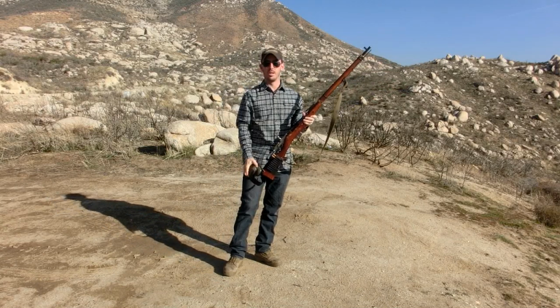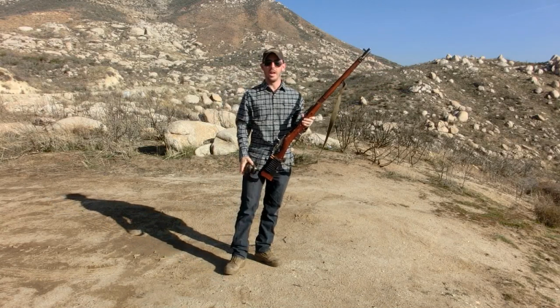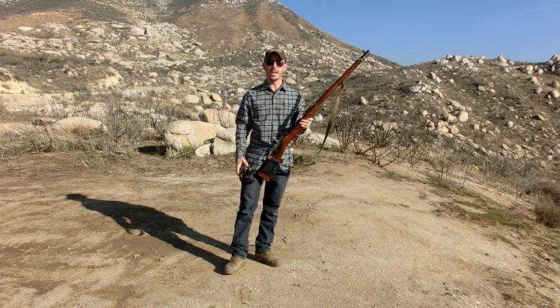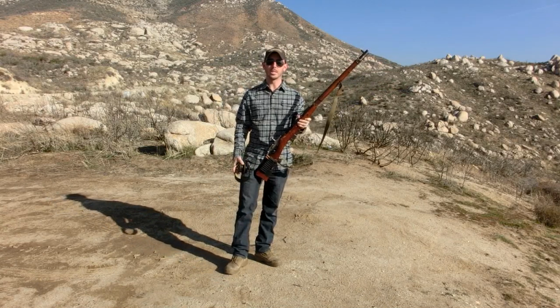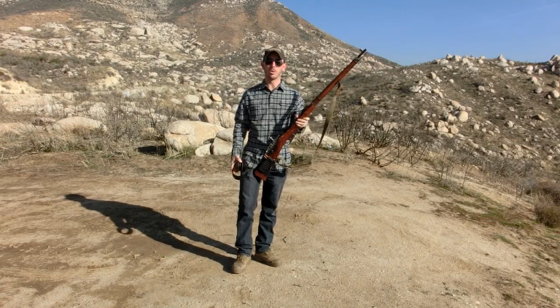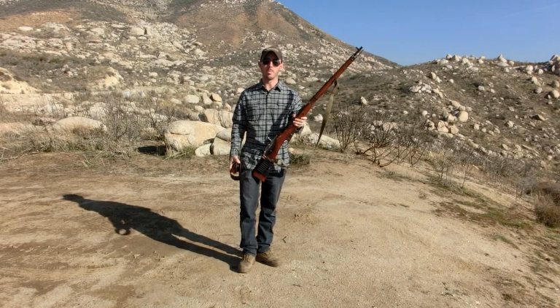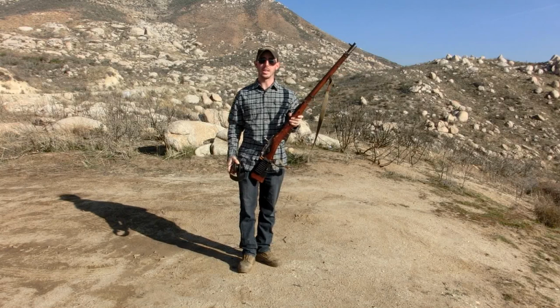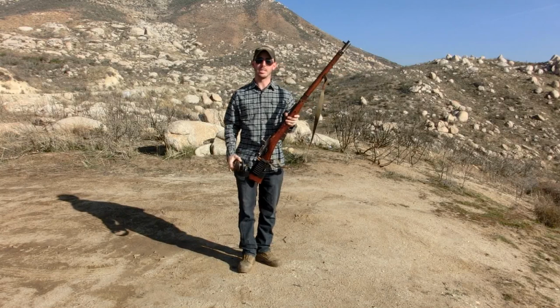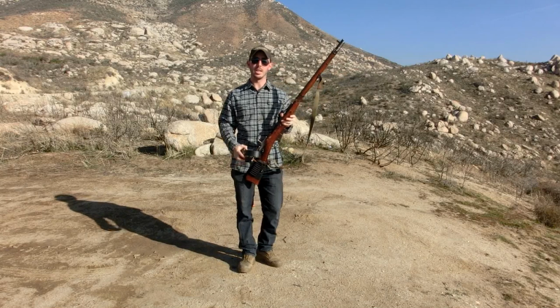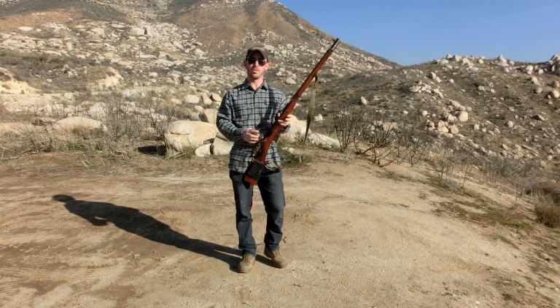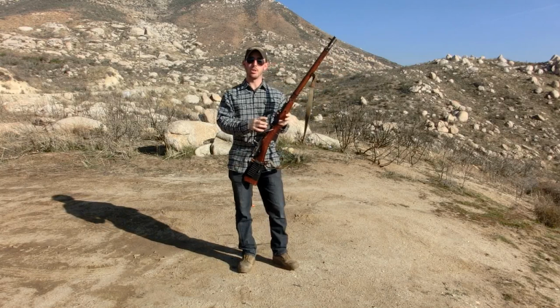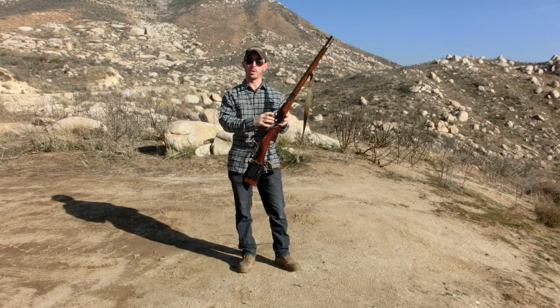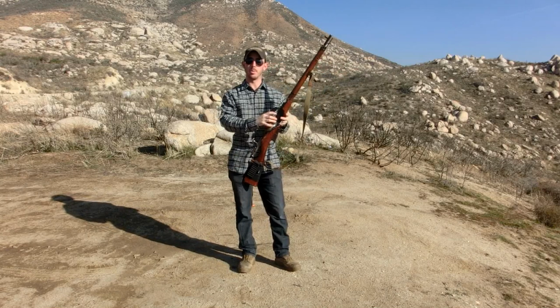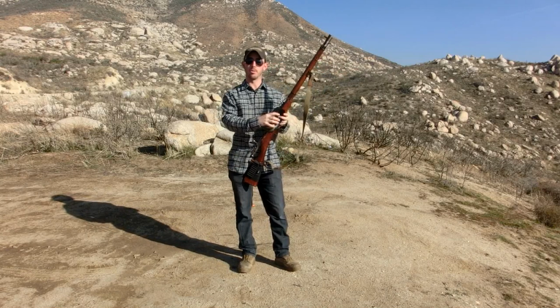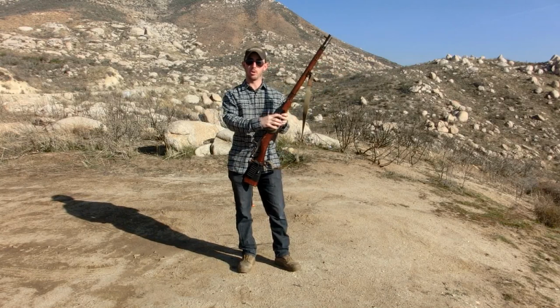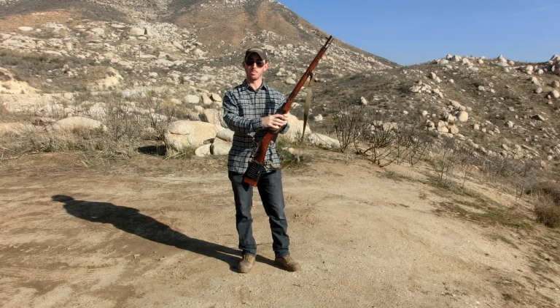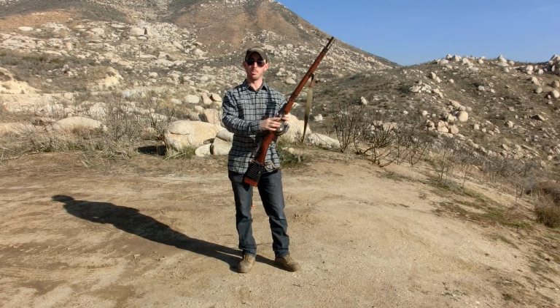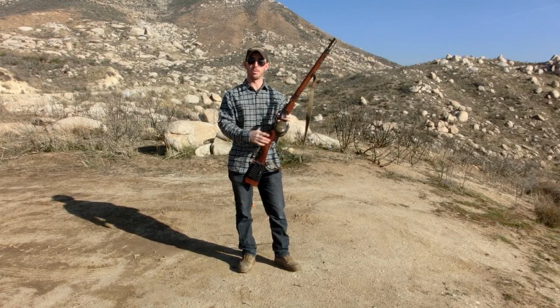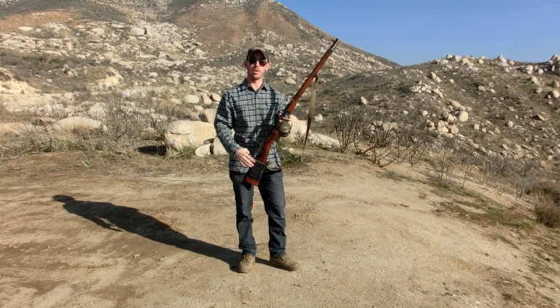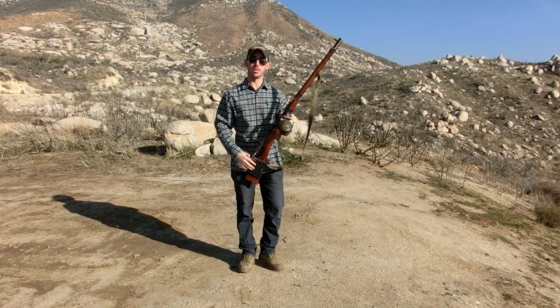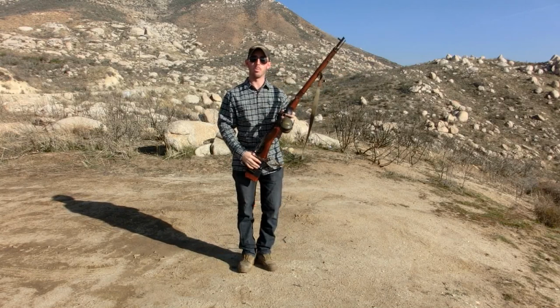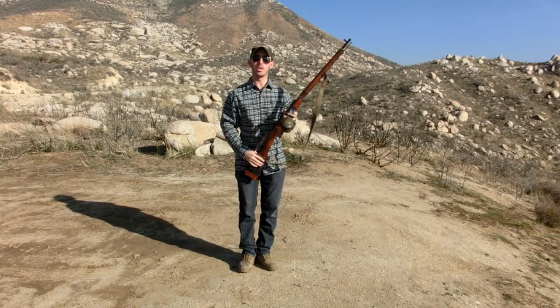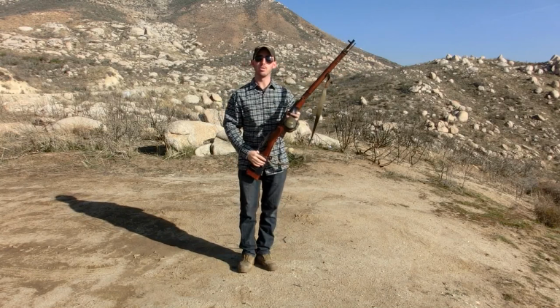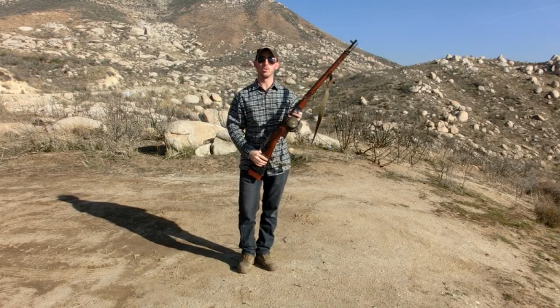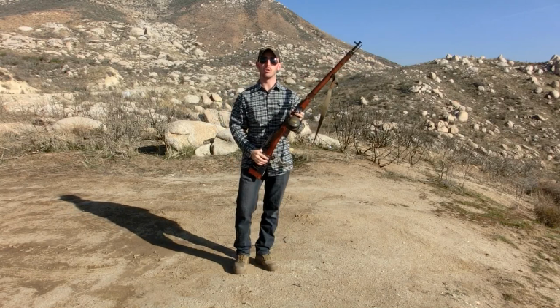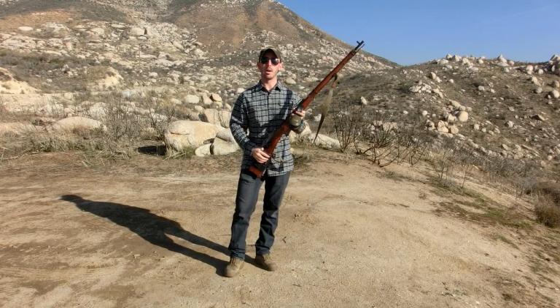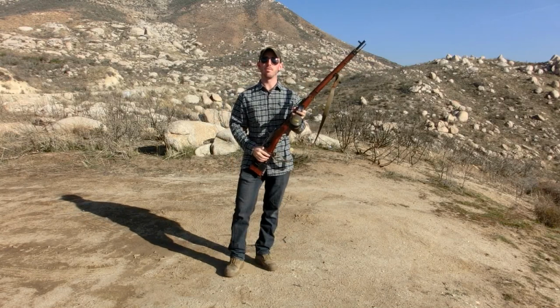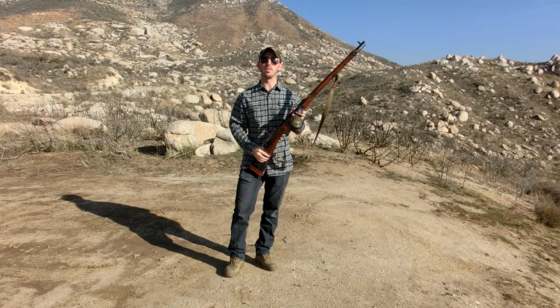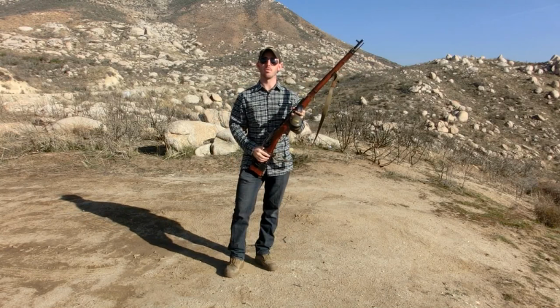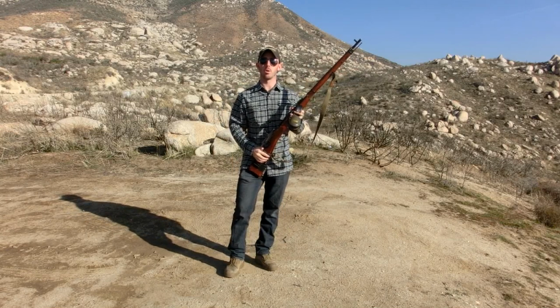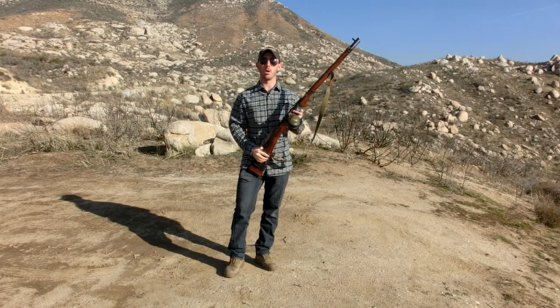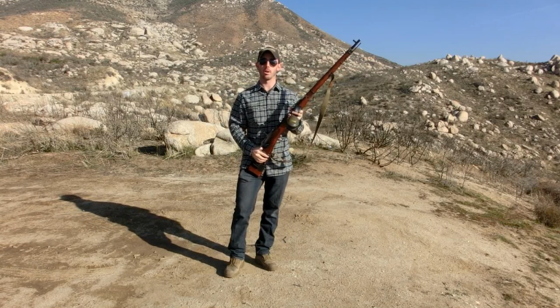Hey guys, welcome back. In today's video we're going to be the first people to fire the .22x54R.